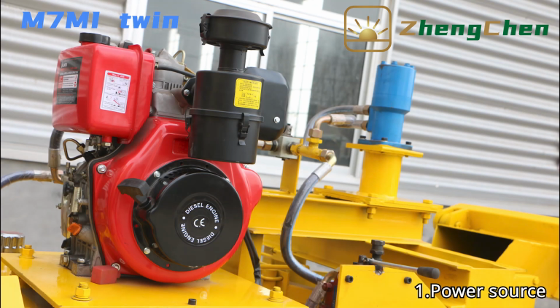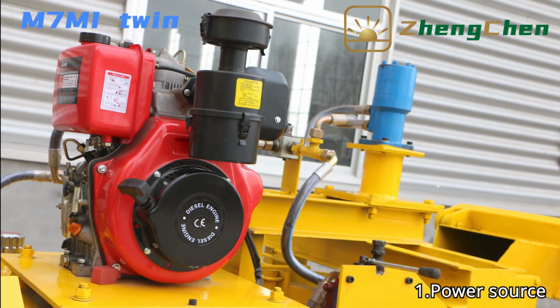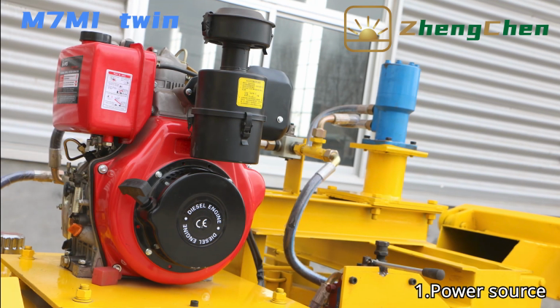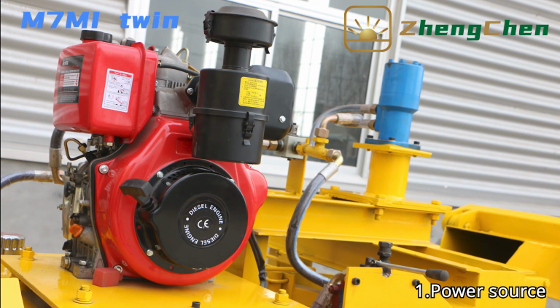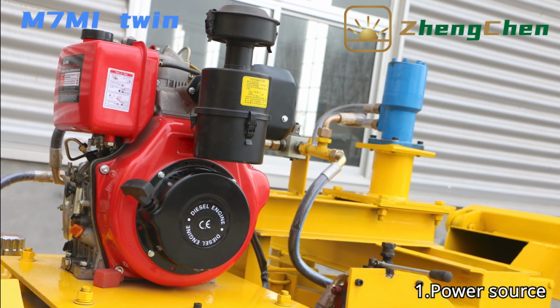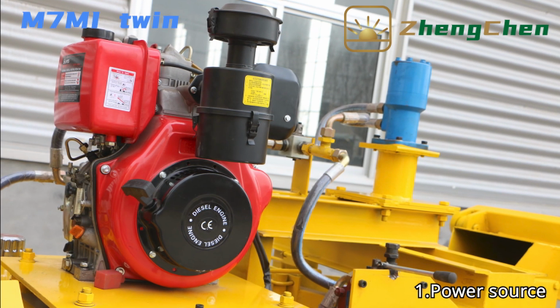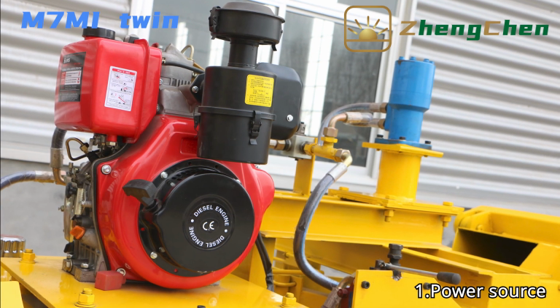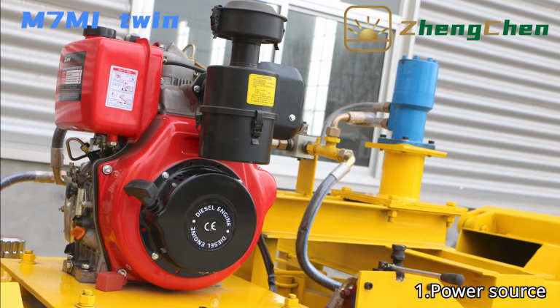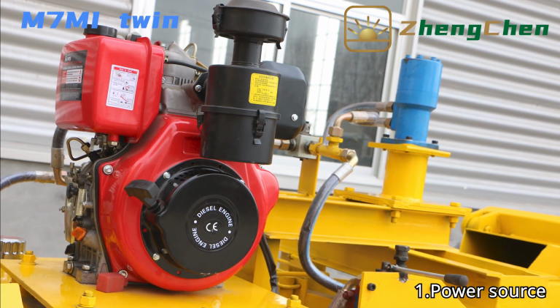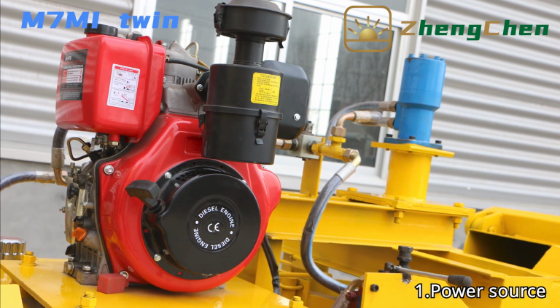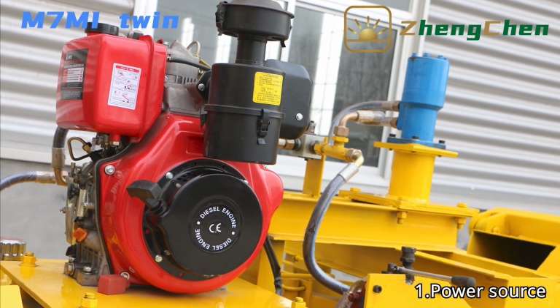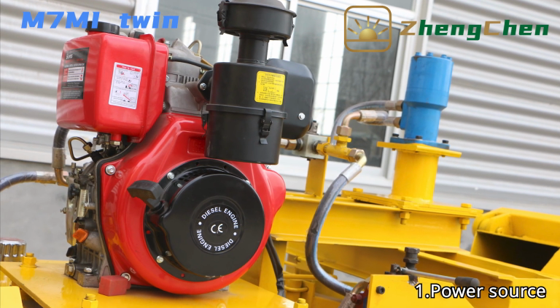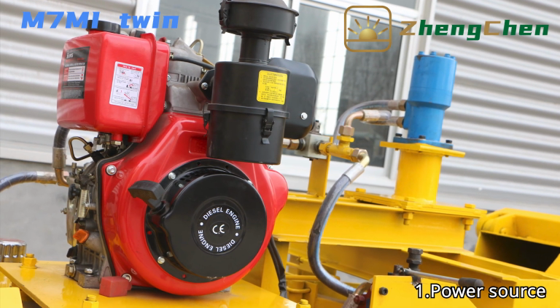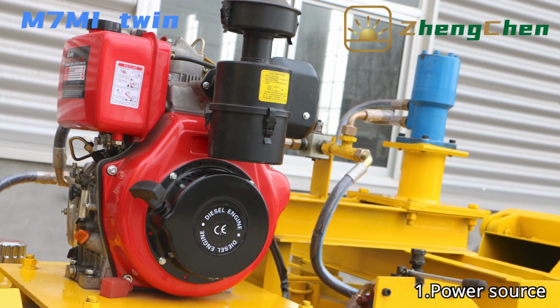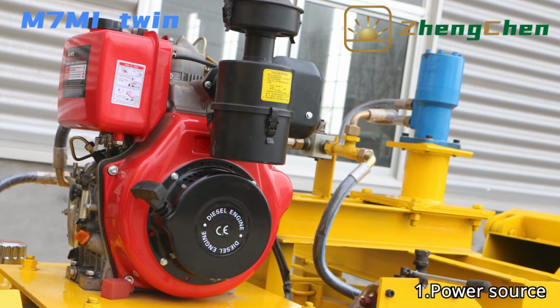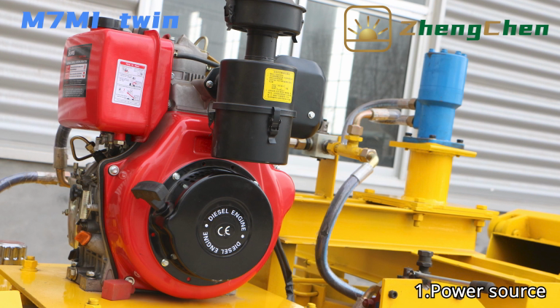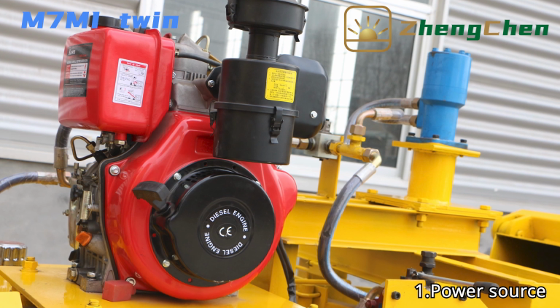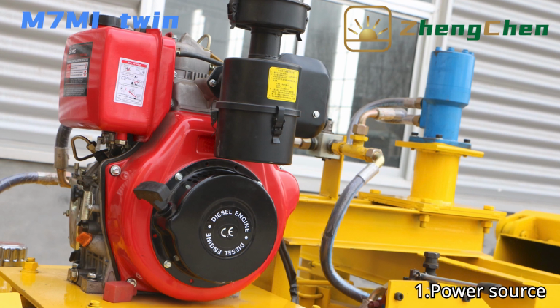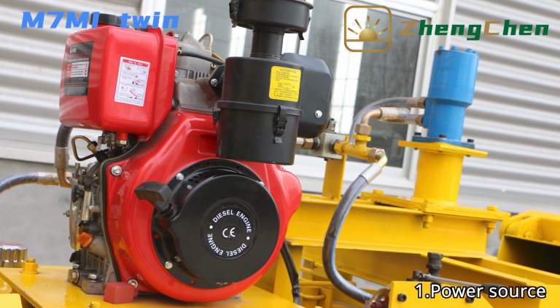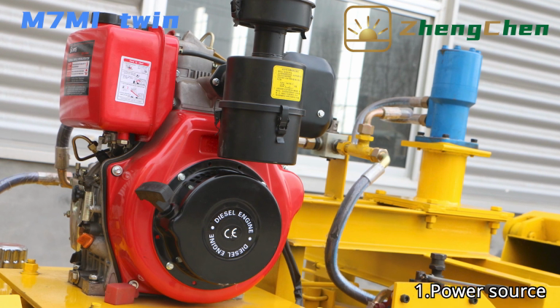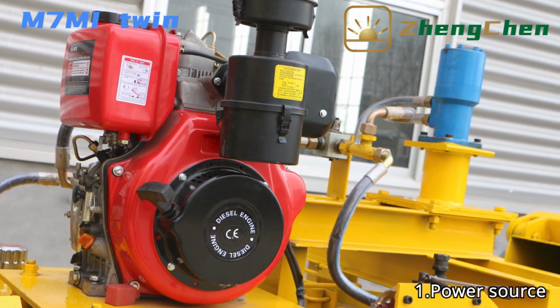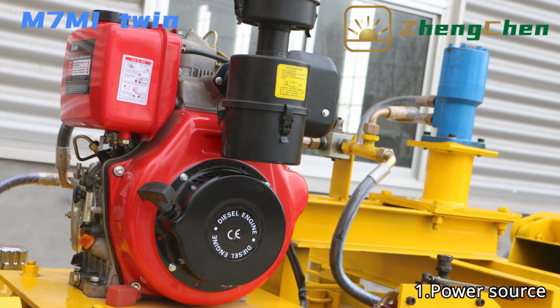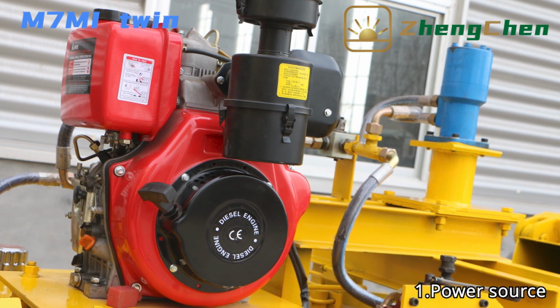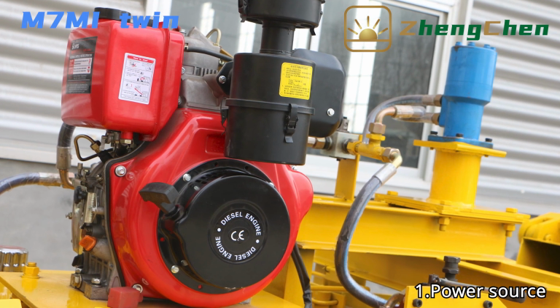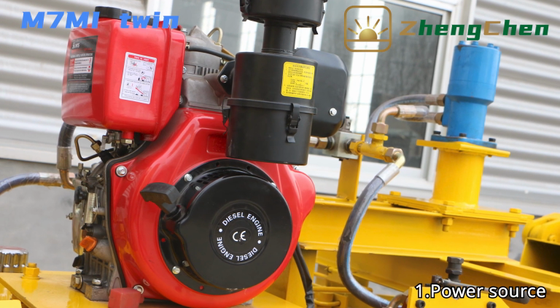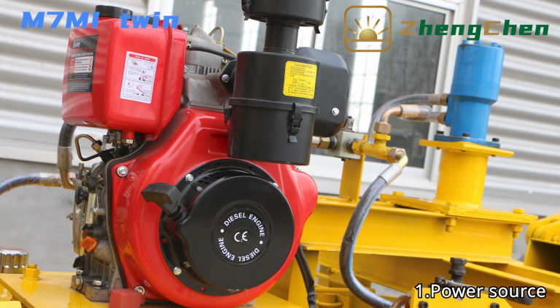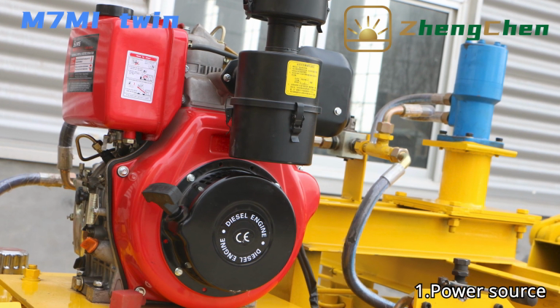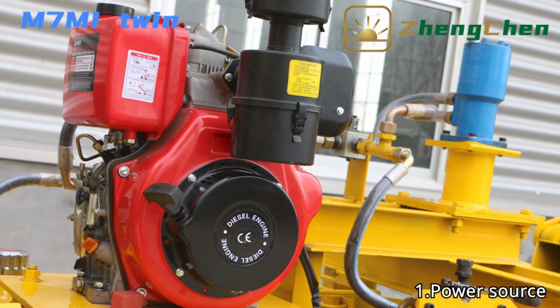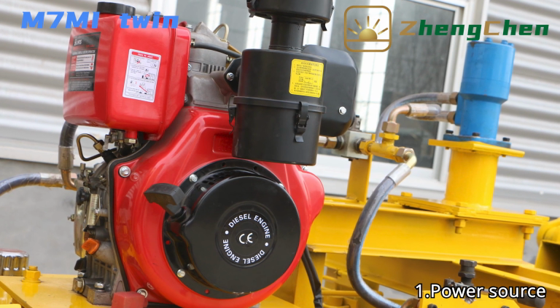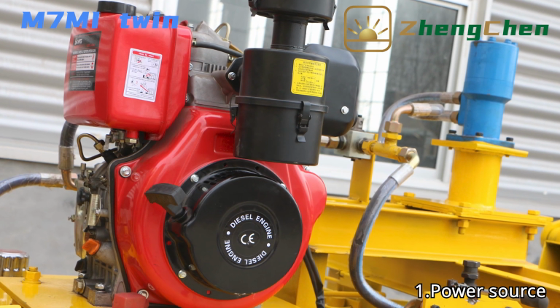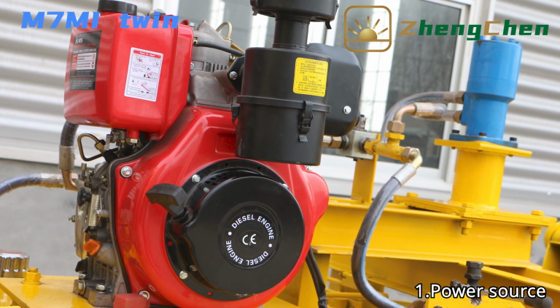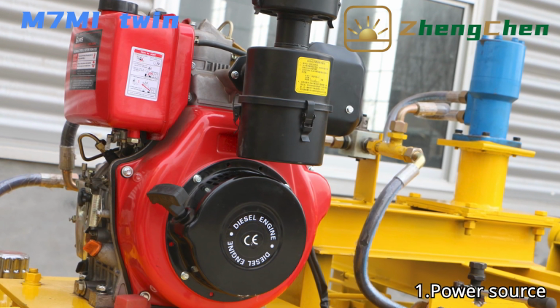The M7MI is equipped with a 6.3 kW diesel engine. The diesel consumption is about 1.8 liters per hour.